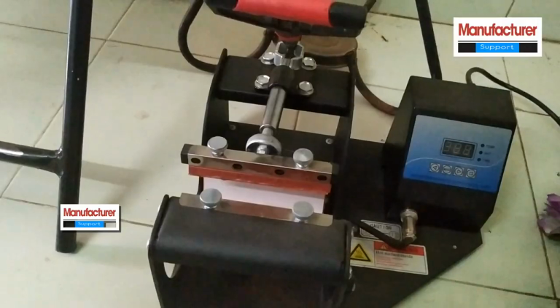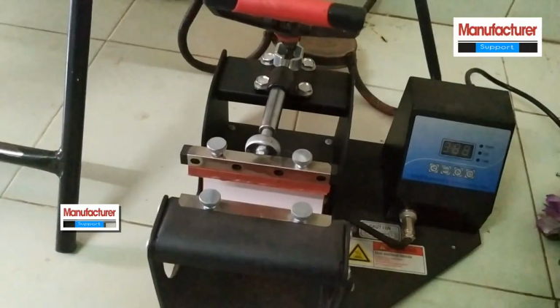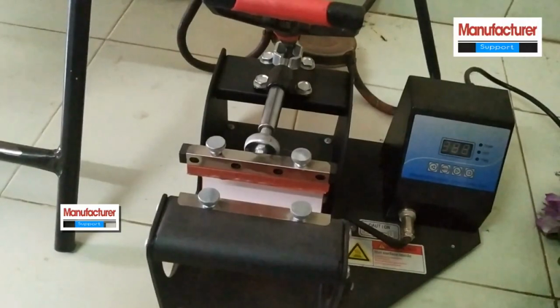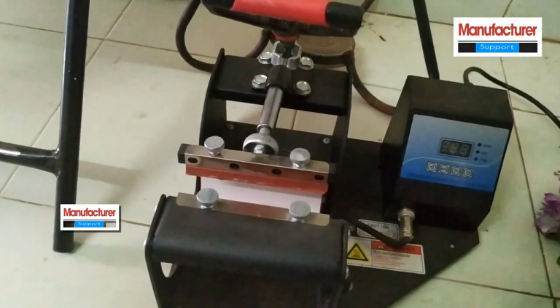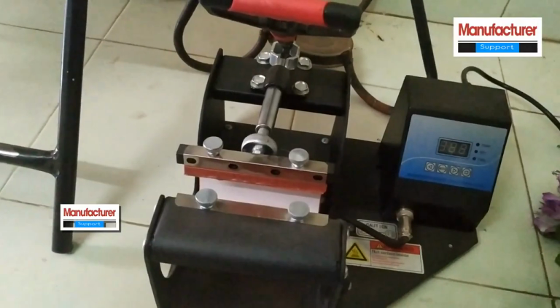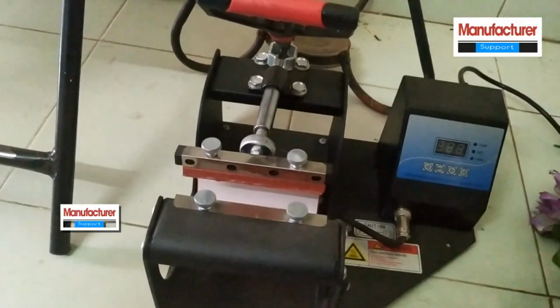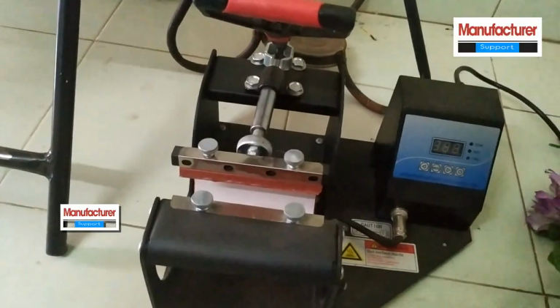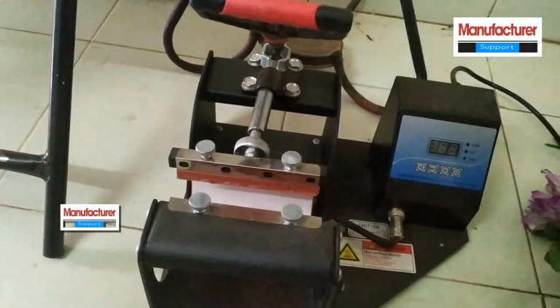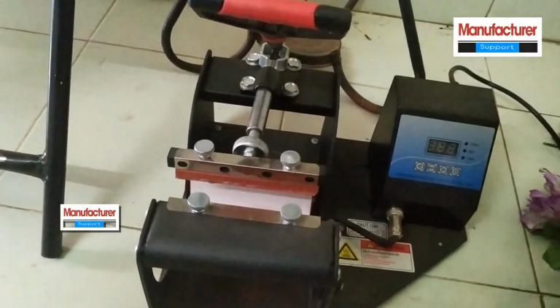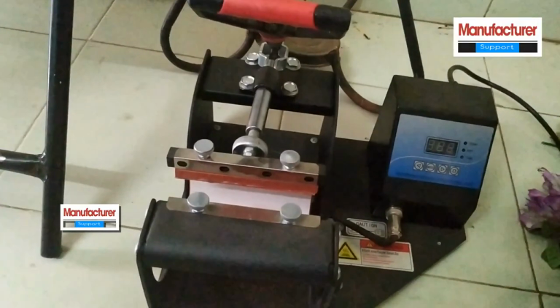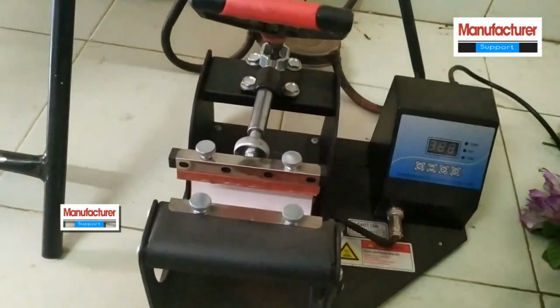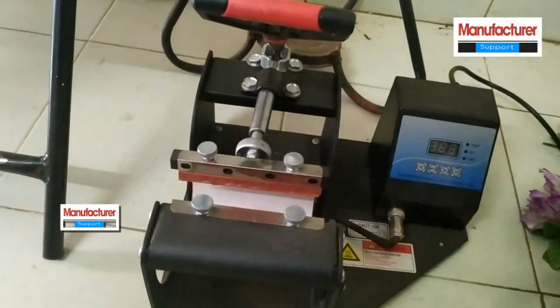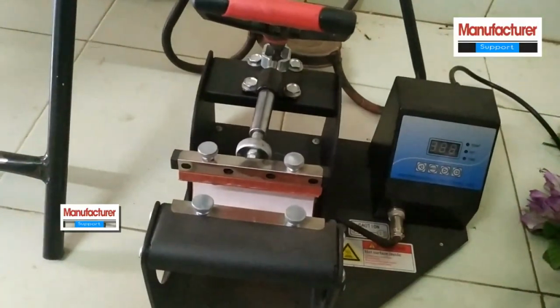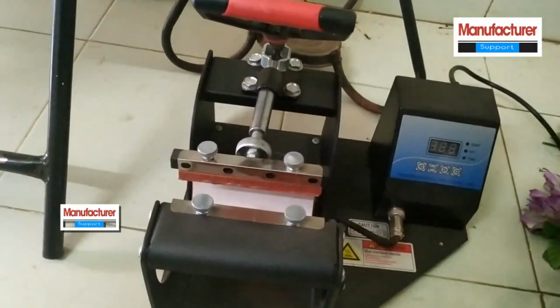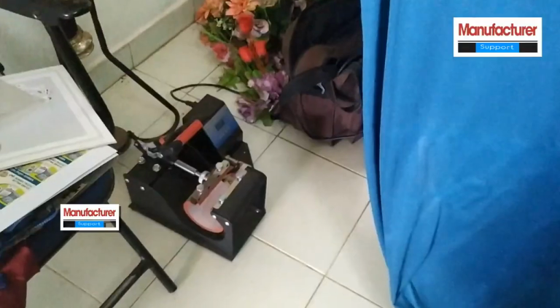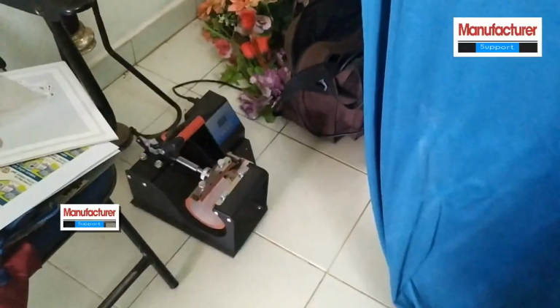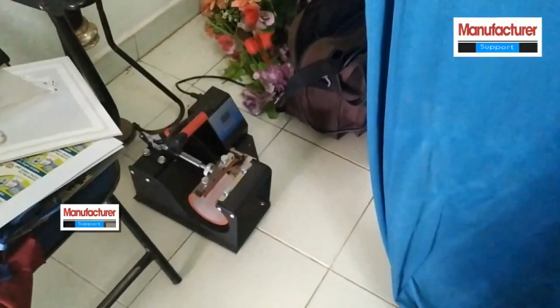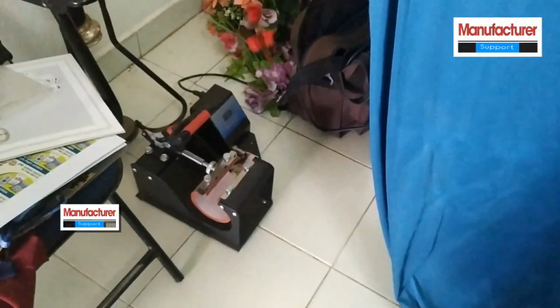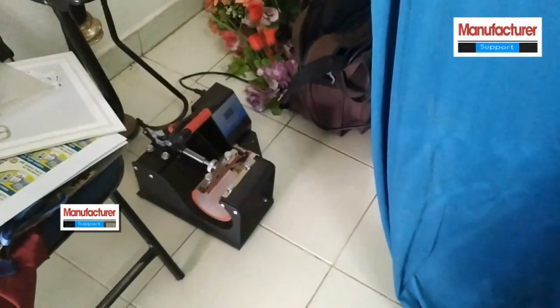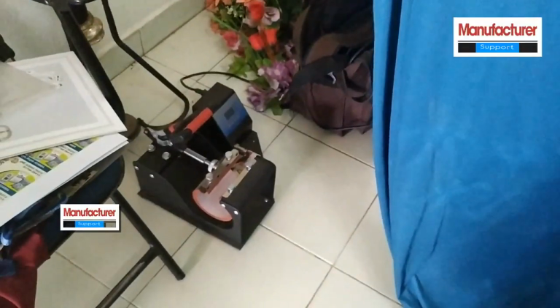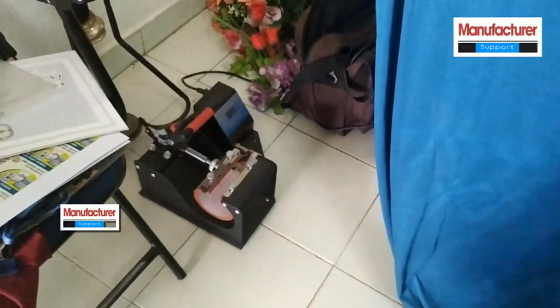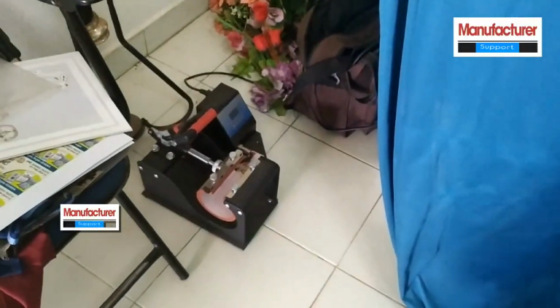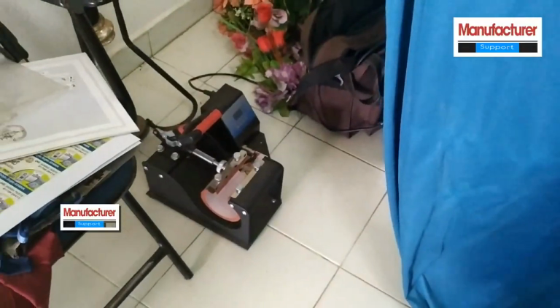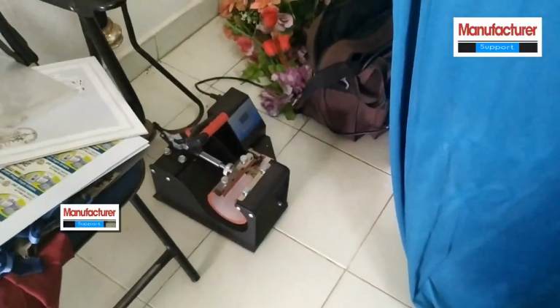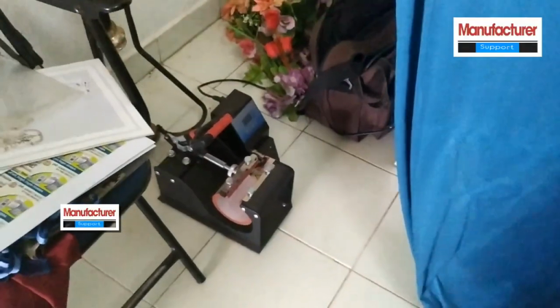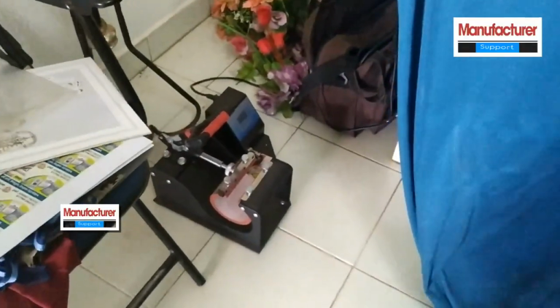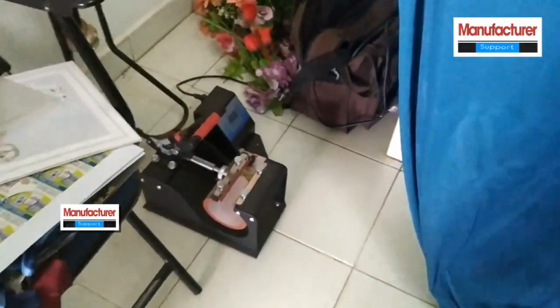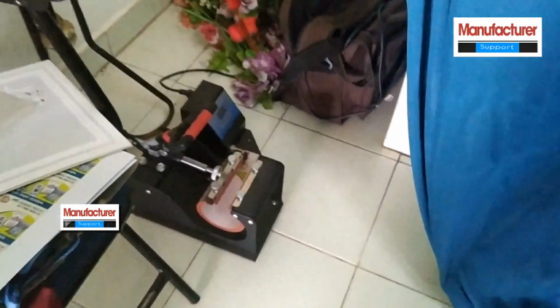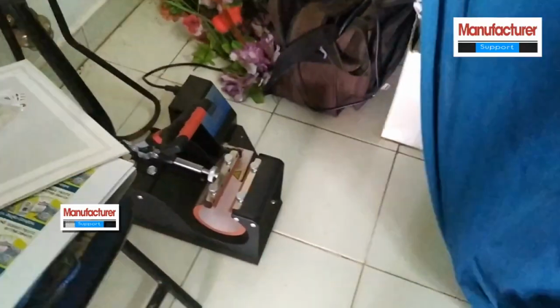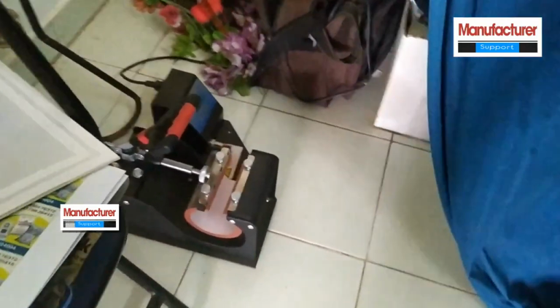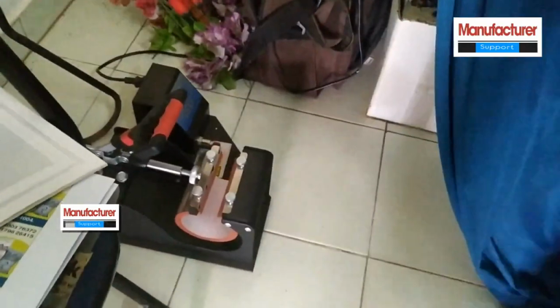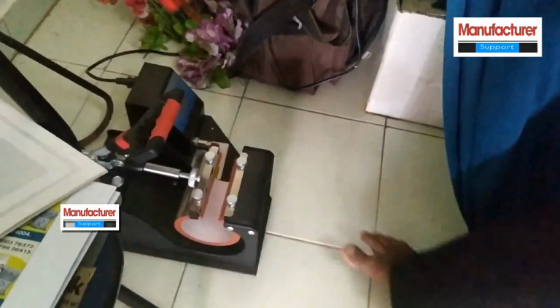This business uses a cable machine. I will use a photo to demonstrate the printing process.